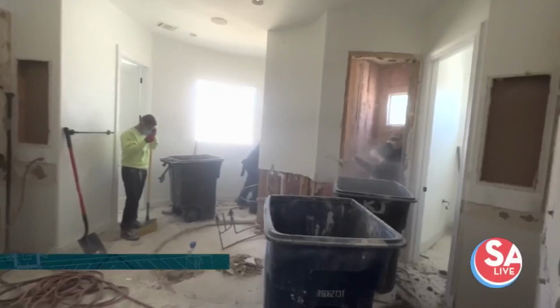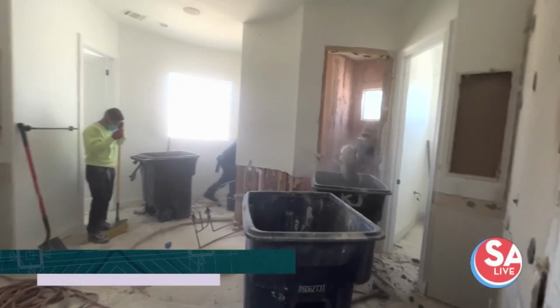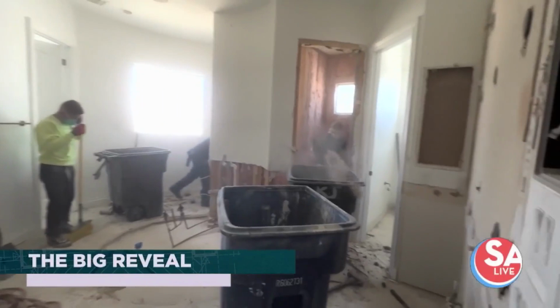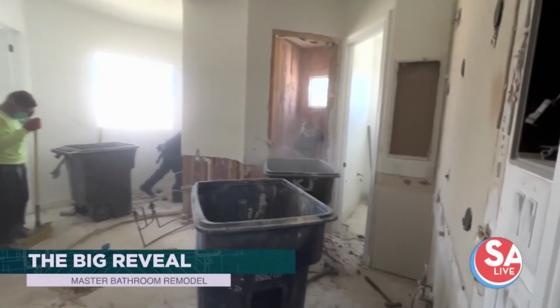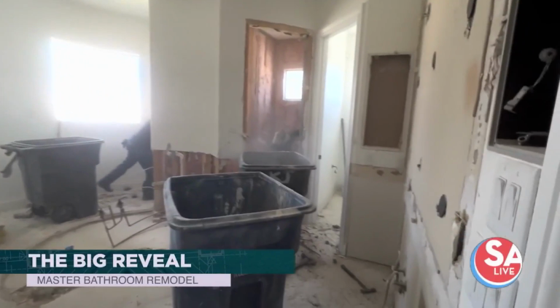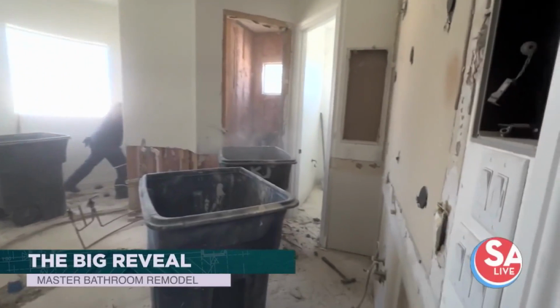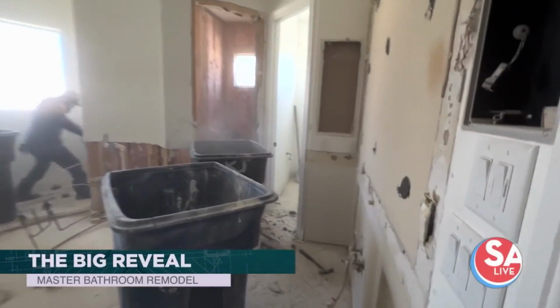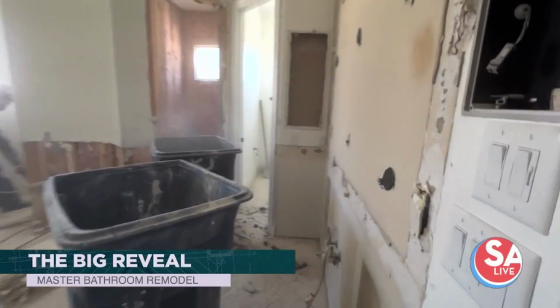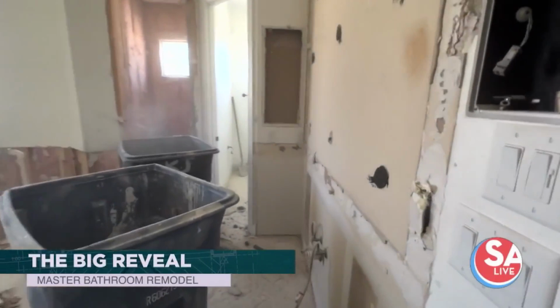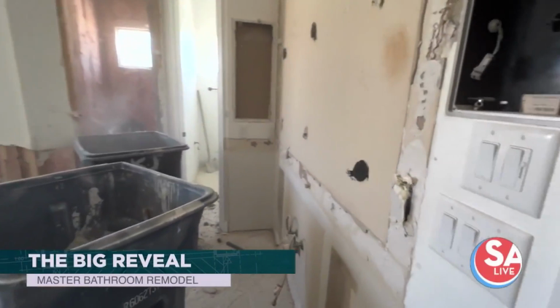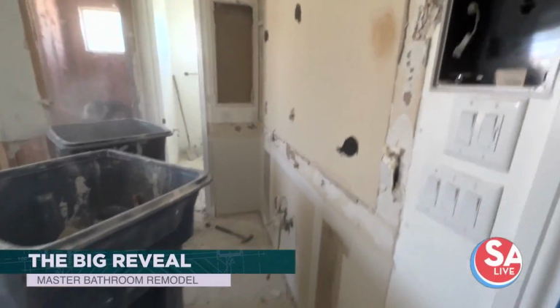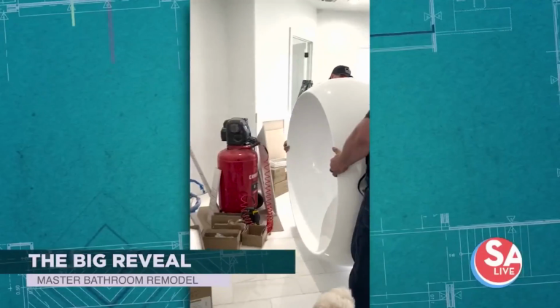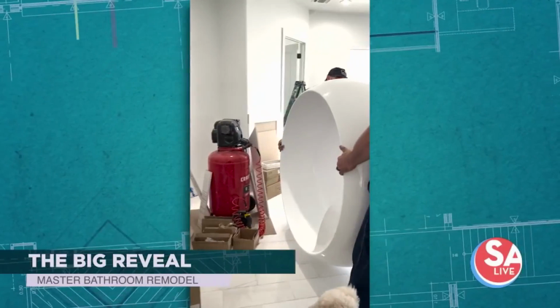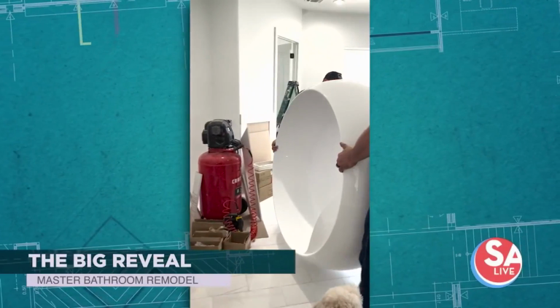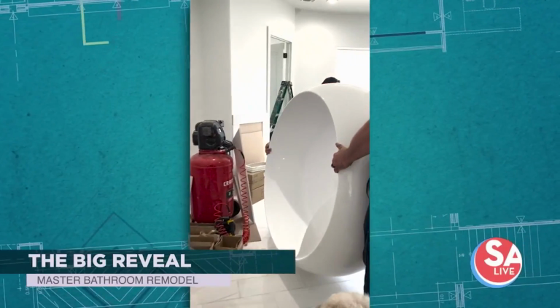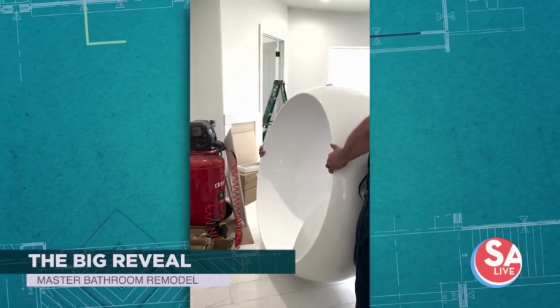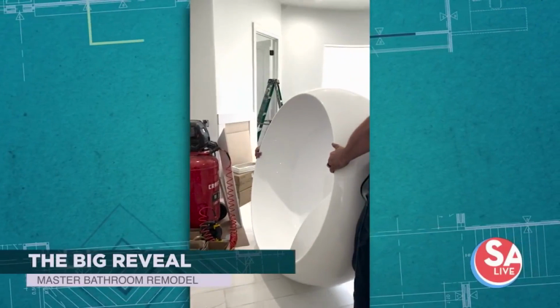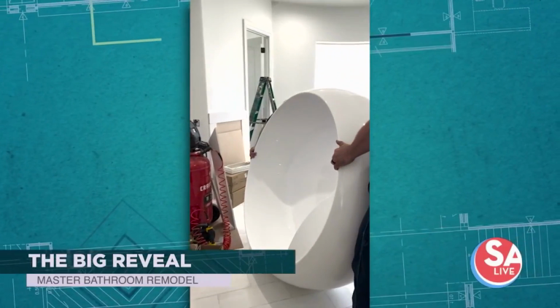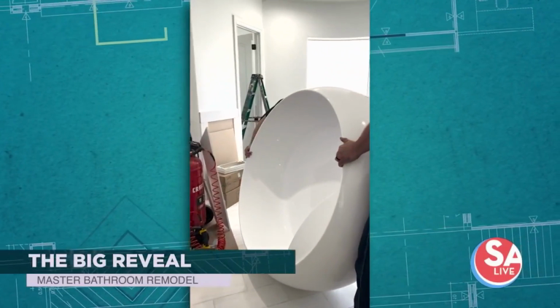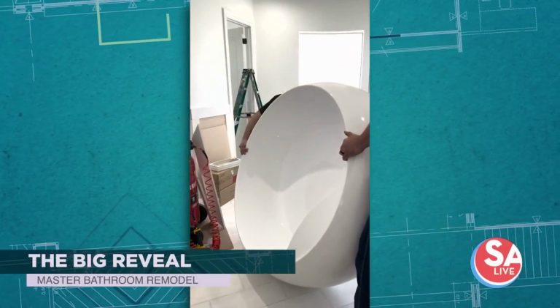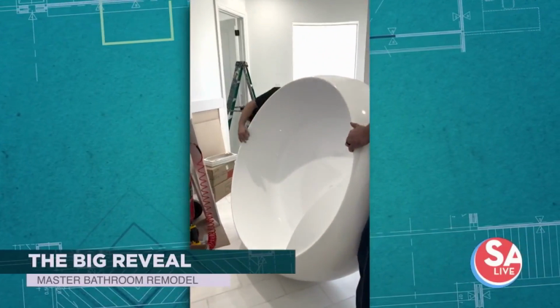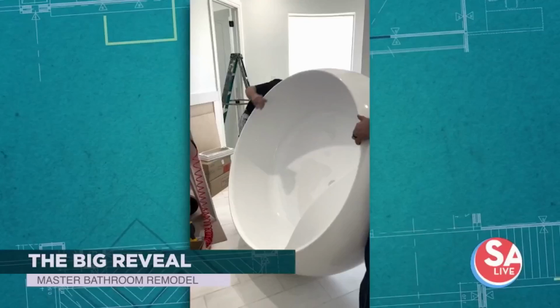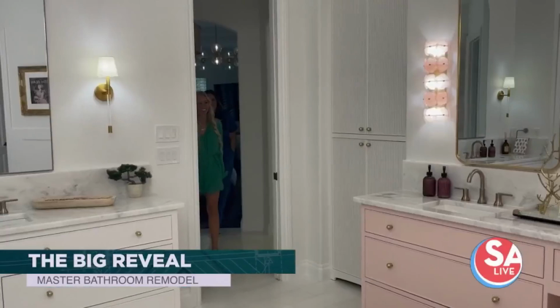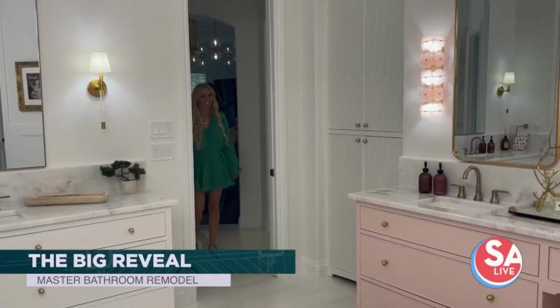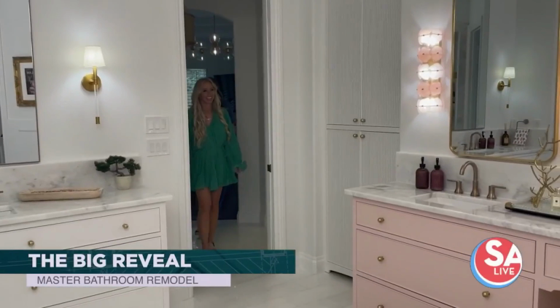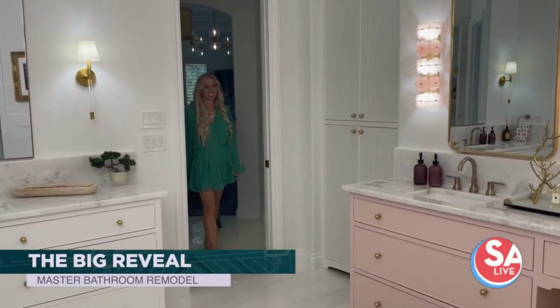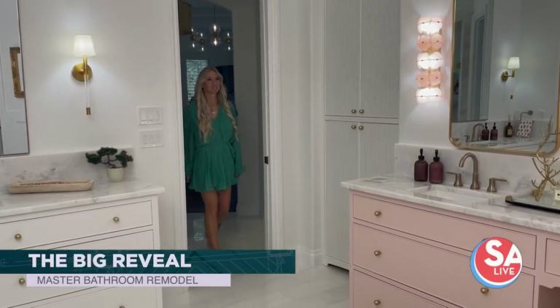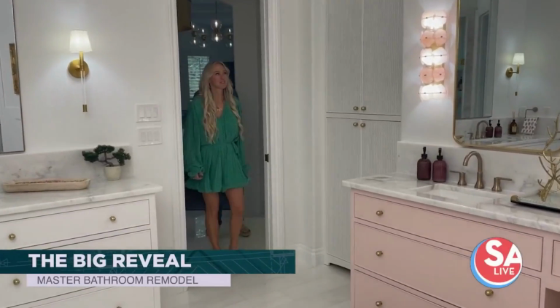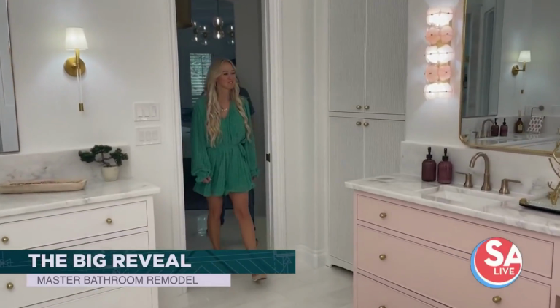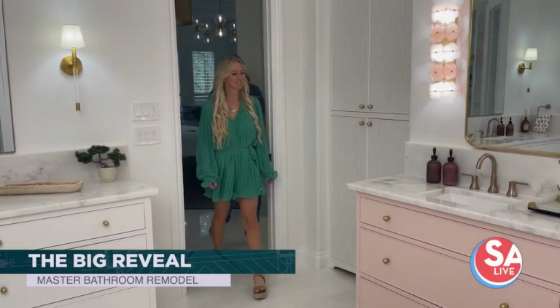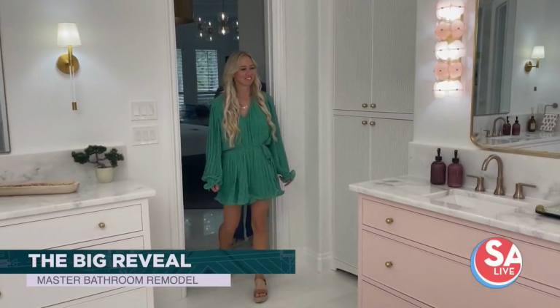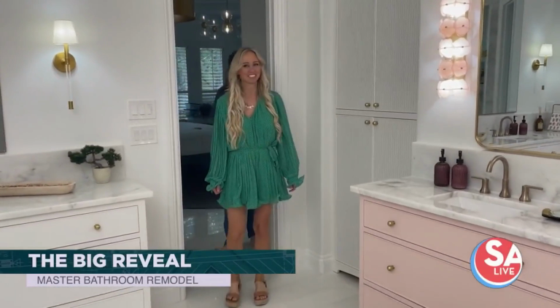Don't go anywhere. Later in the show, the big reveal of this brand new restroom — we find out if it's one client's new happy space.